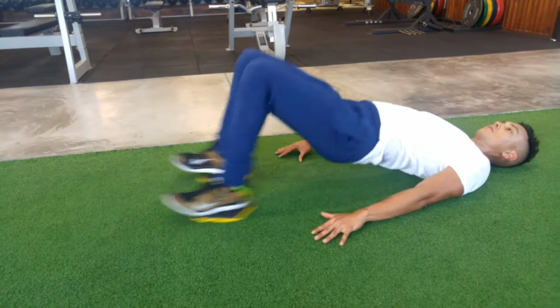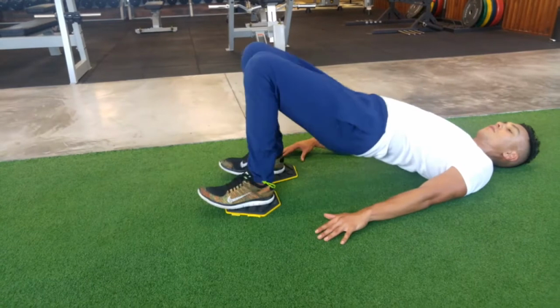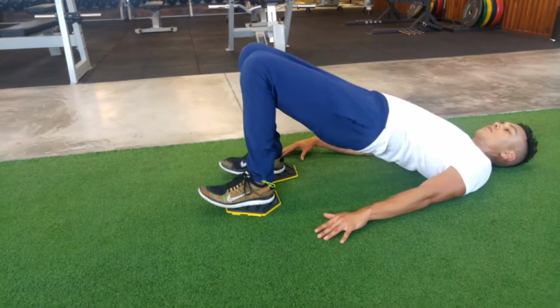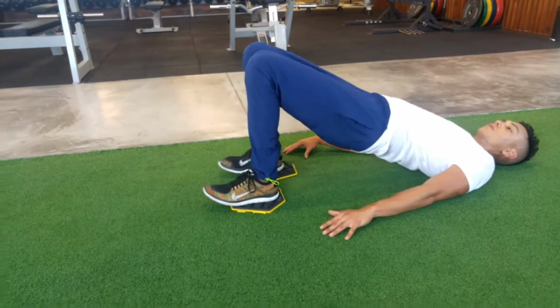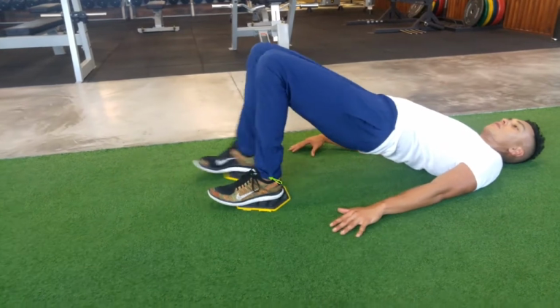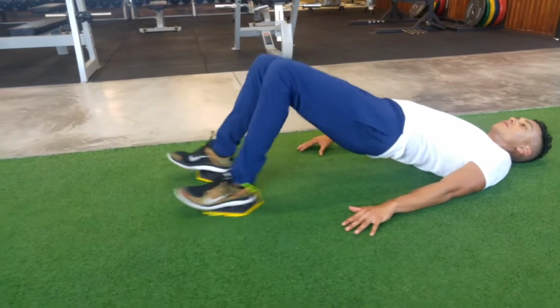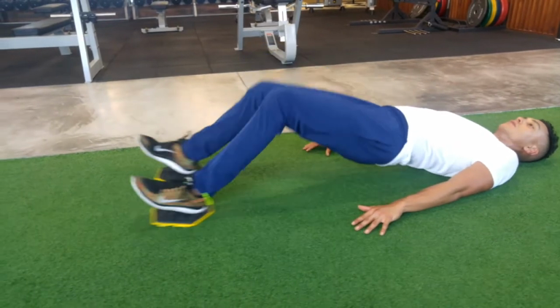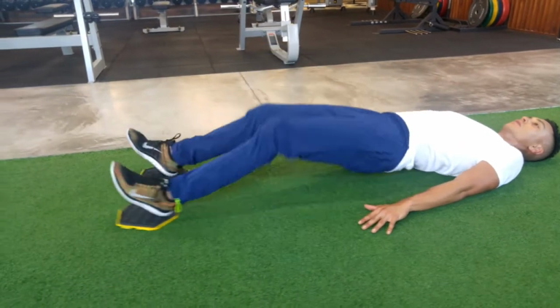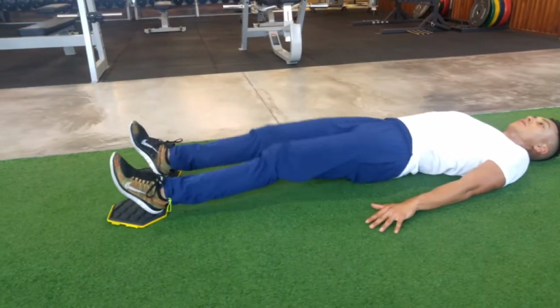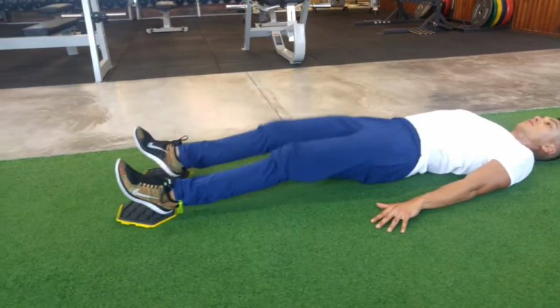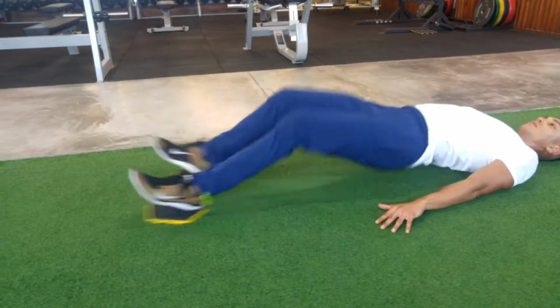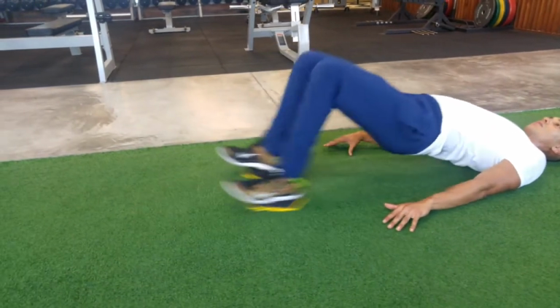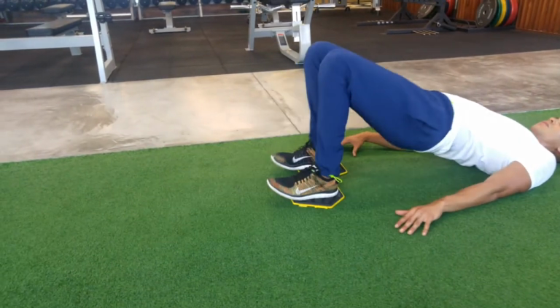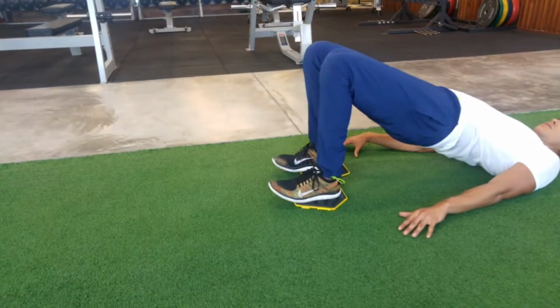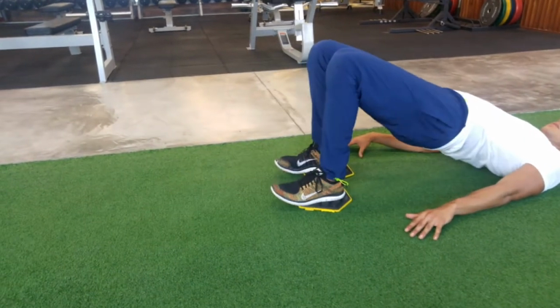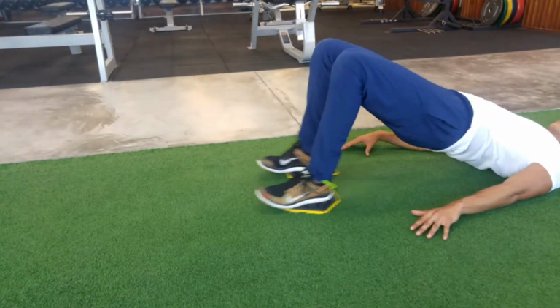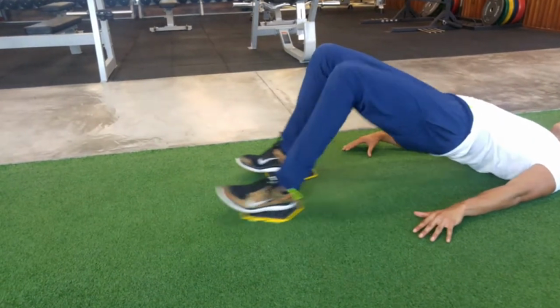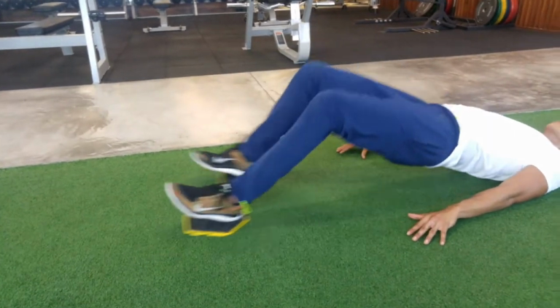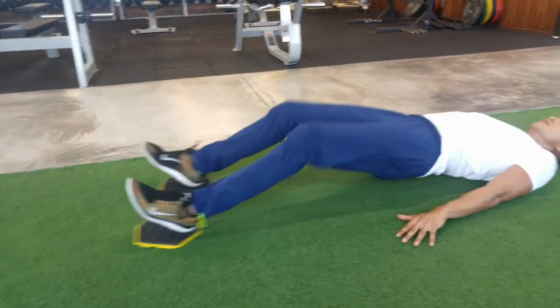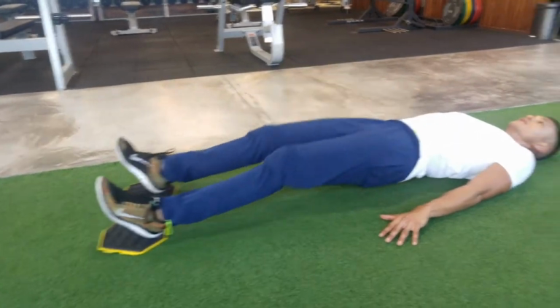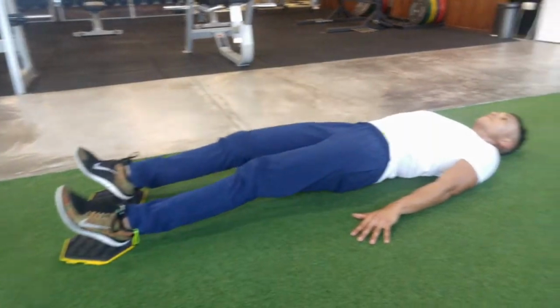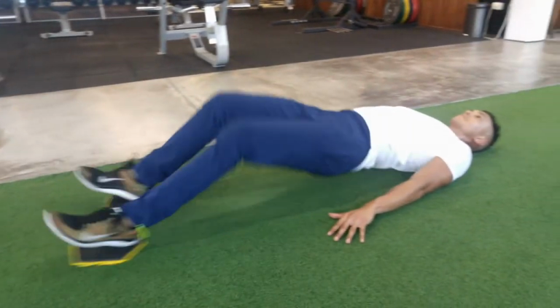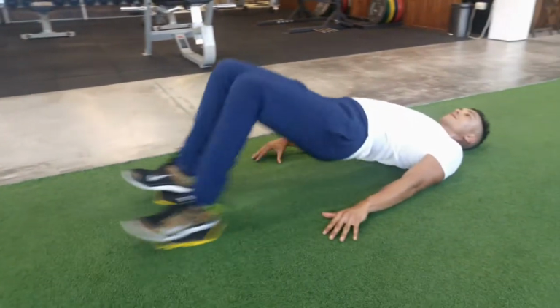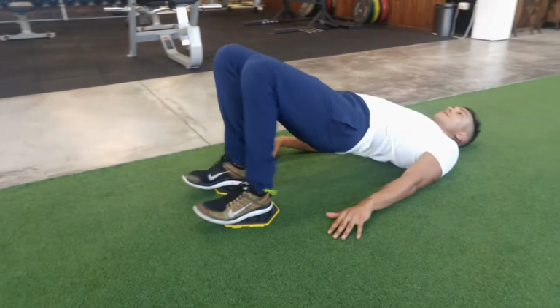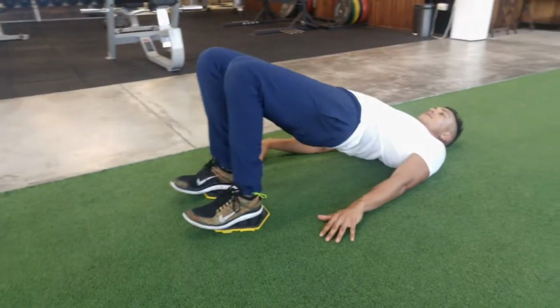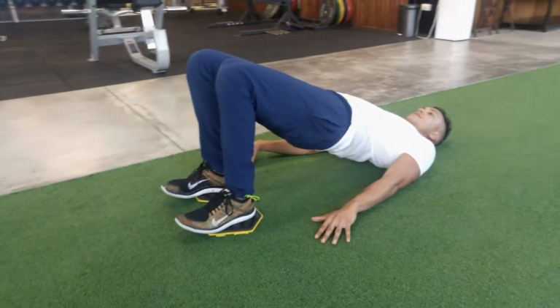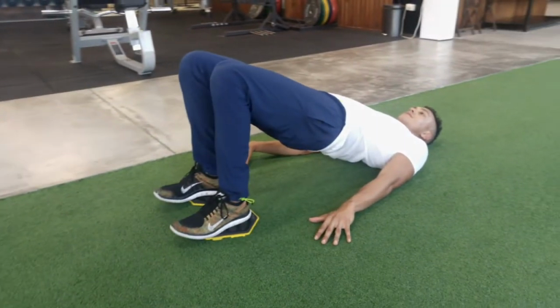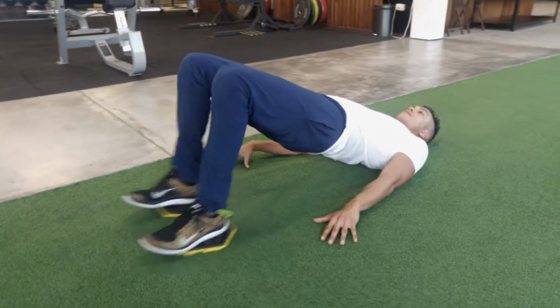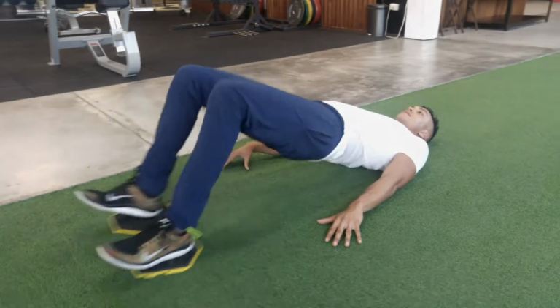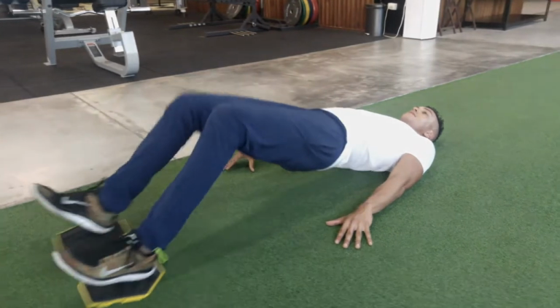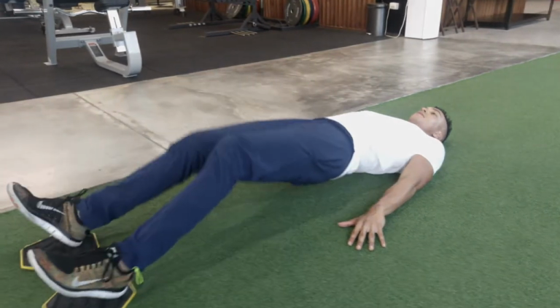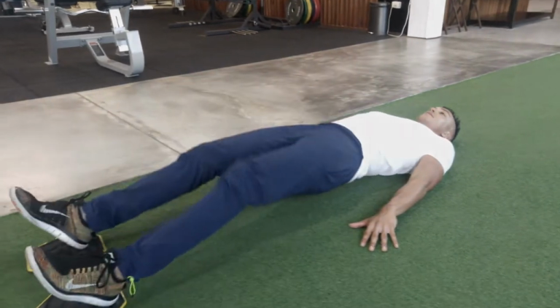This works more of your hamstrings than your glutes, and make sure that your hips stay off the ground the whole time.